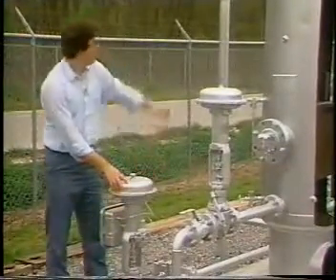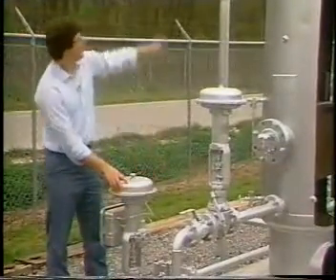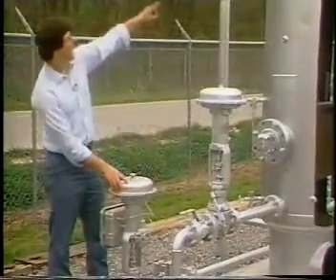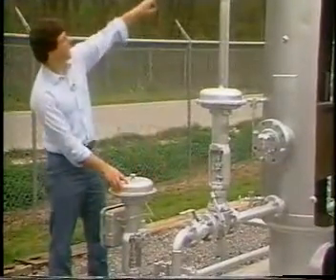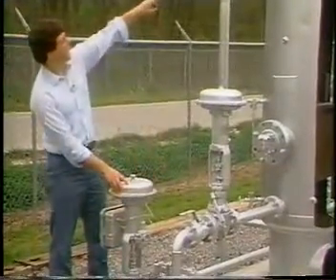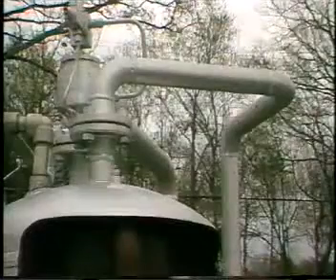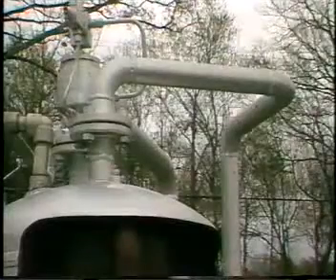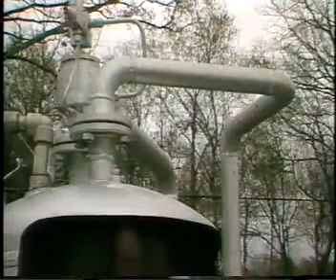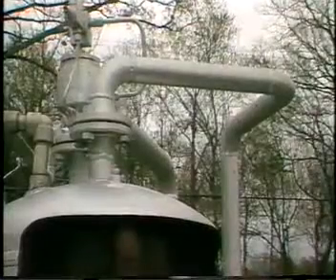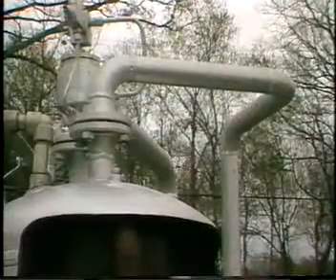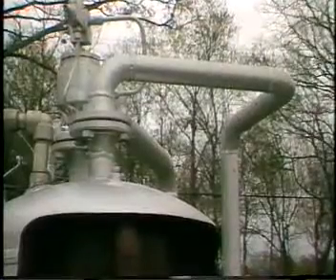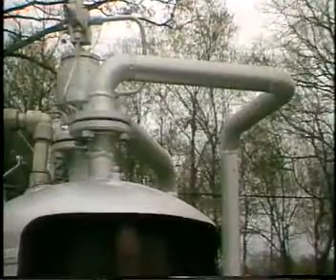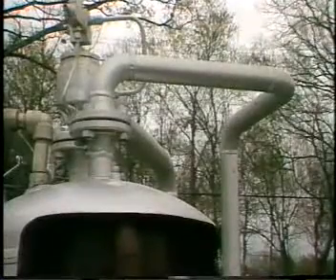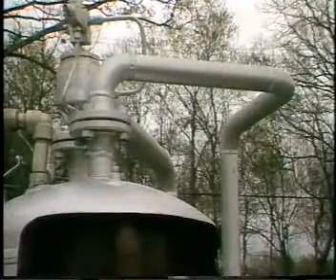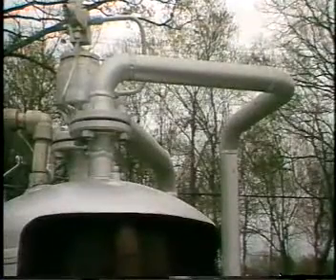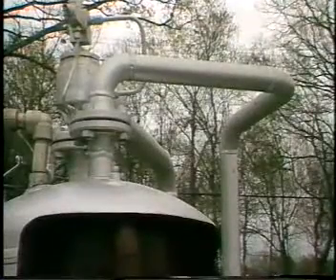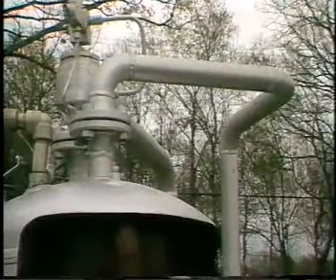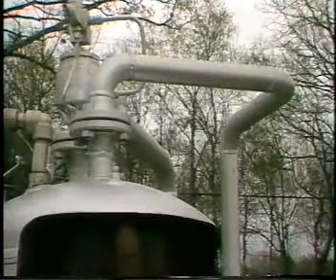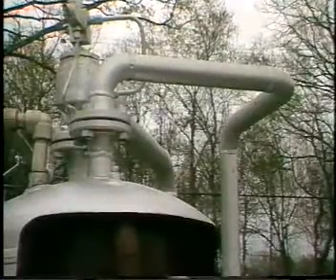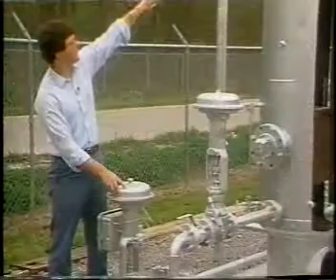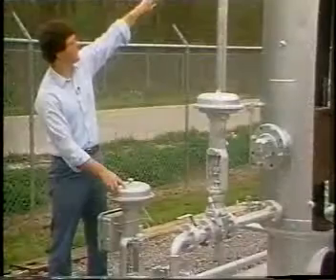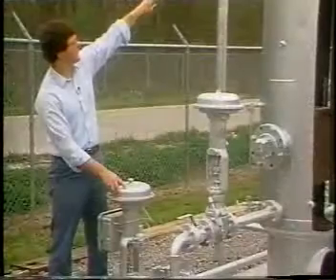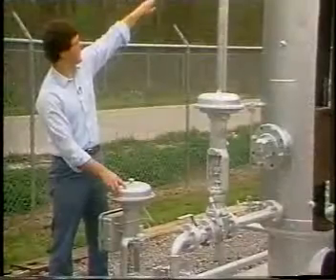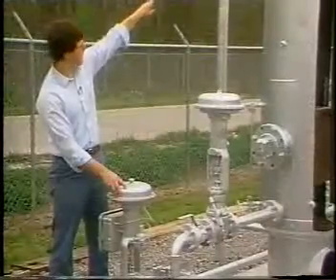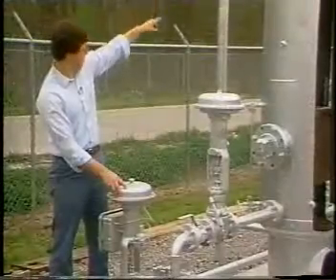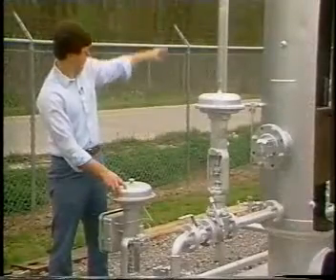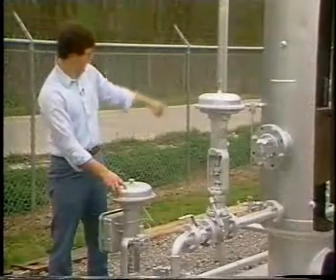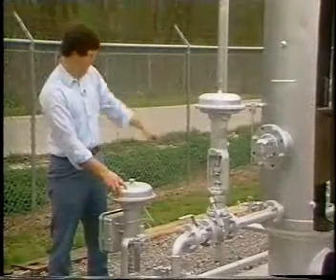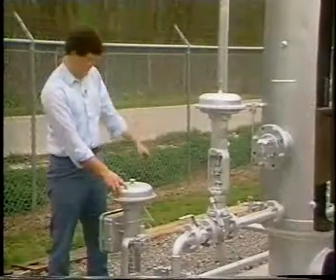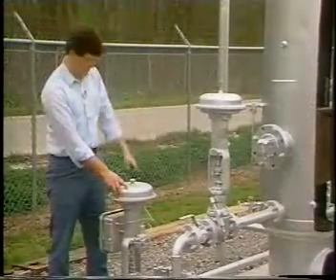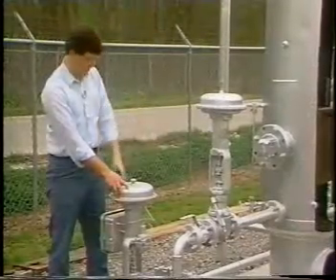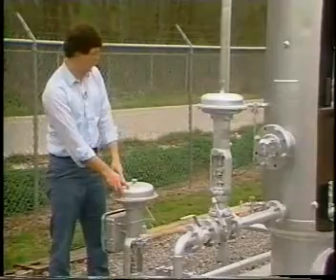The gas outlet, of course, being on the top of the separator after the gas is passed through the mist extractor and comes down and over here.